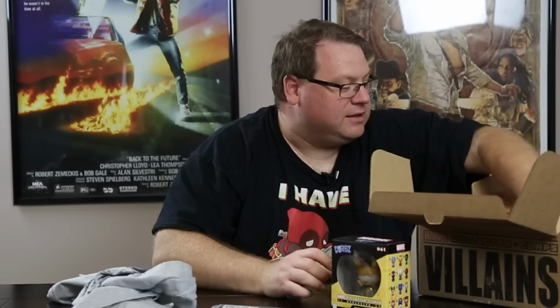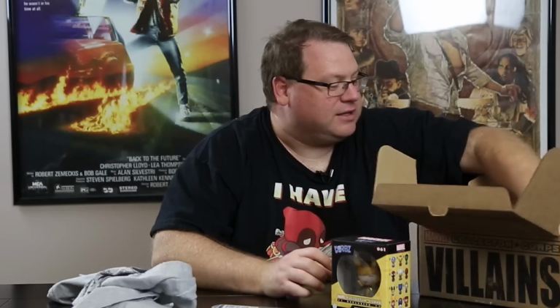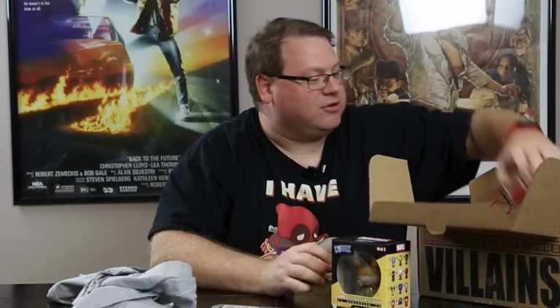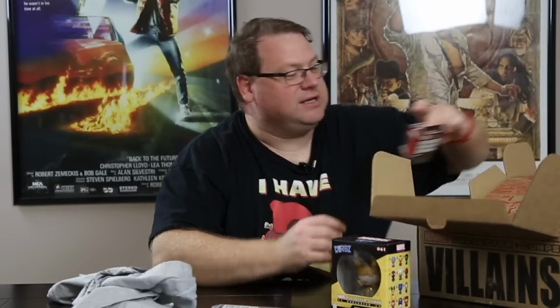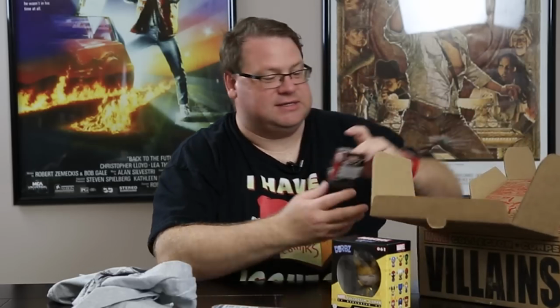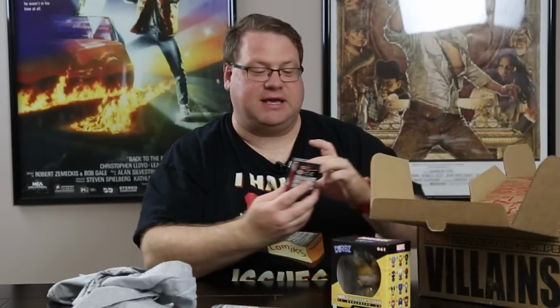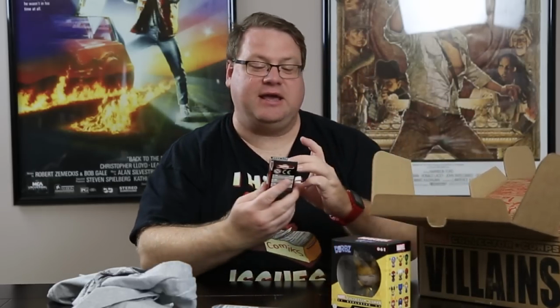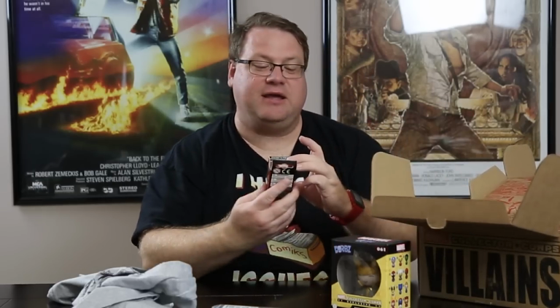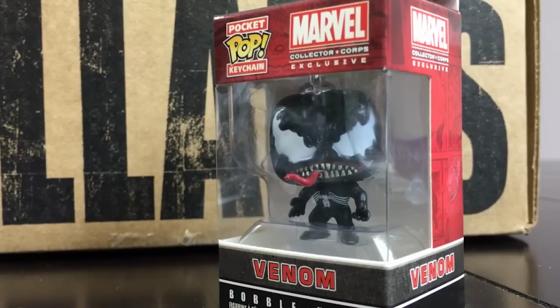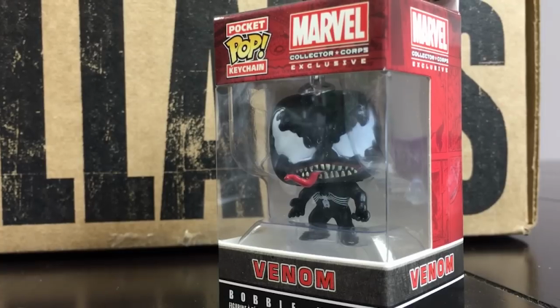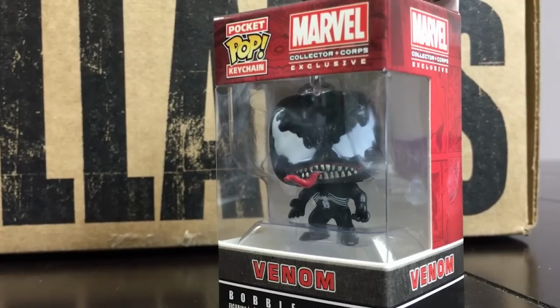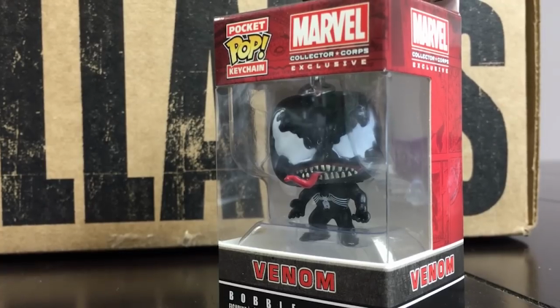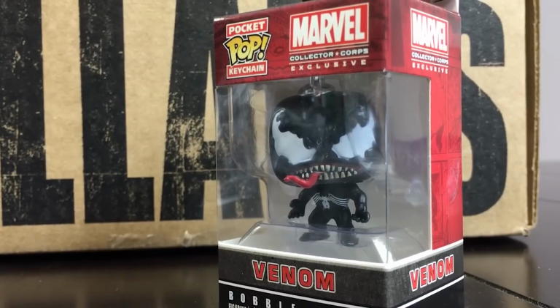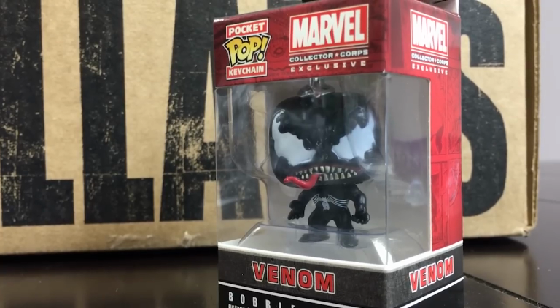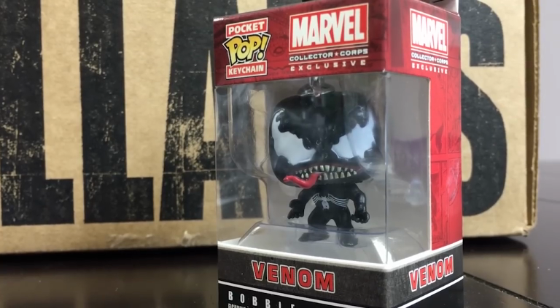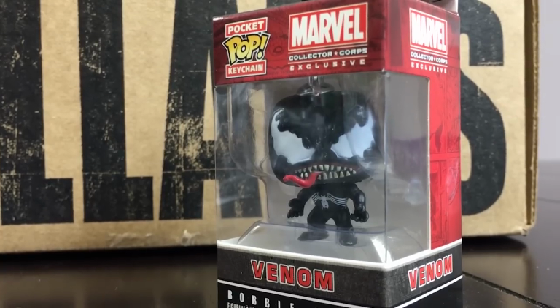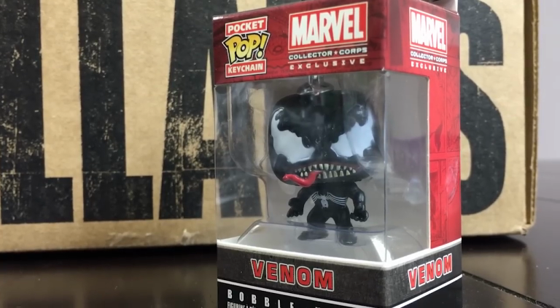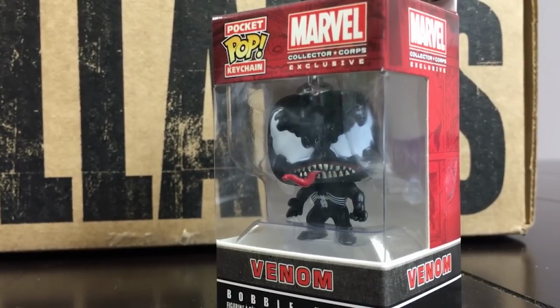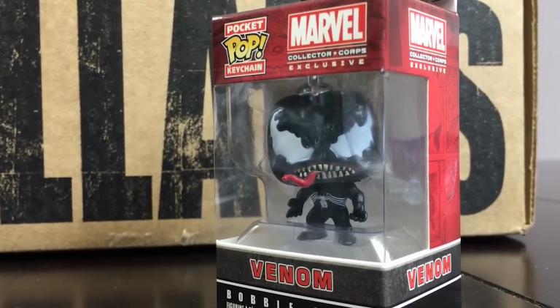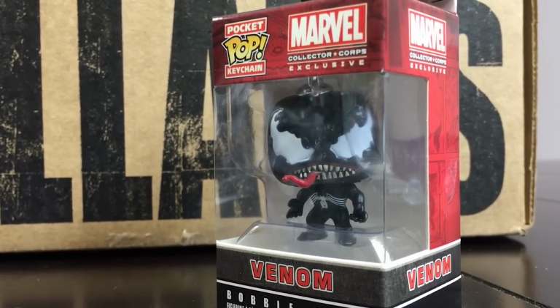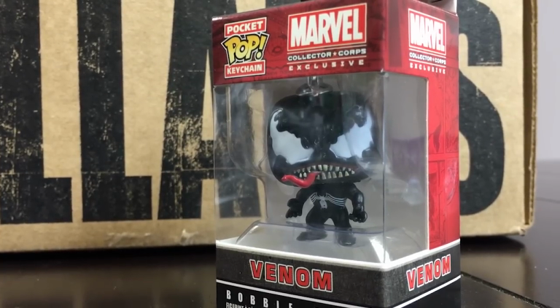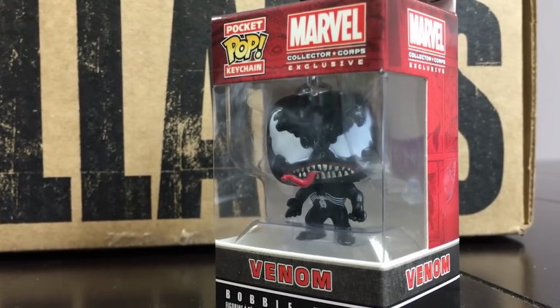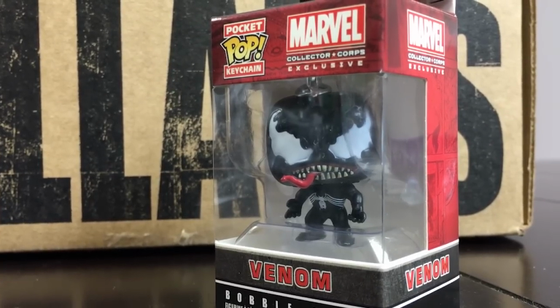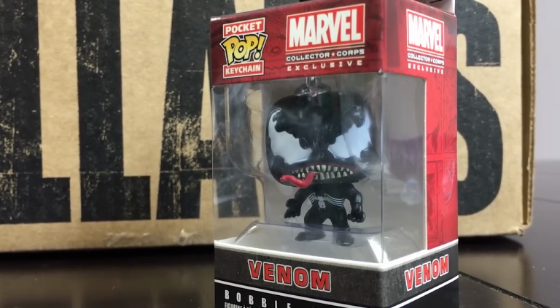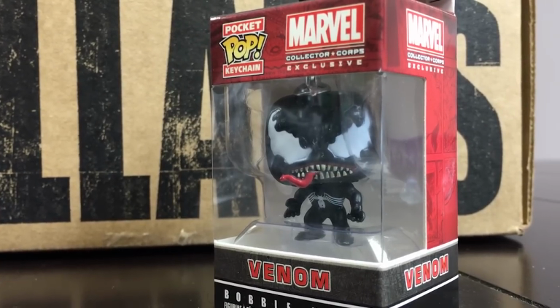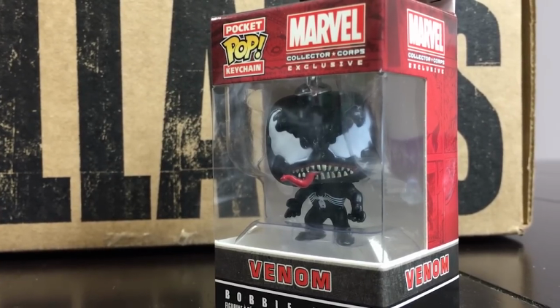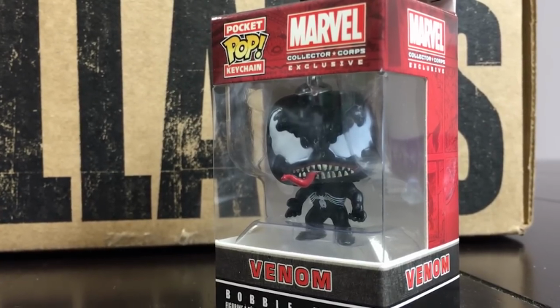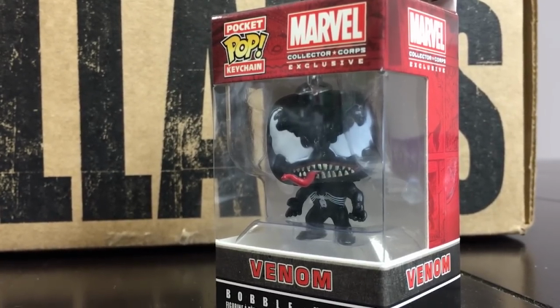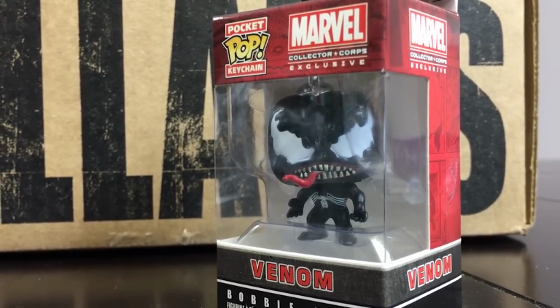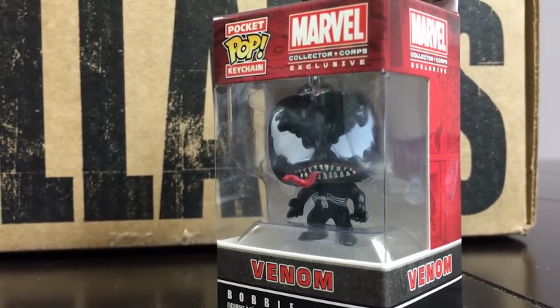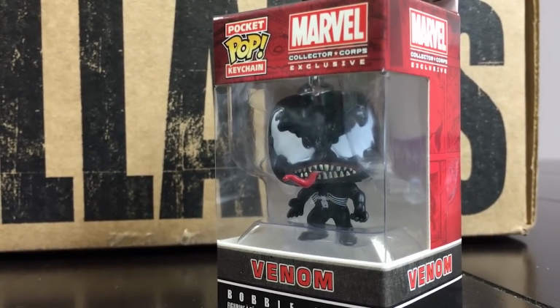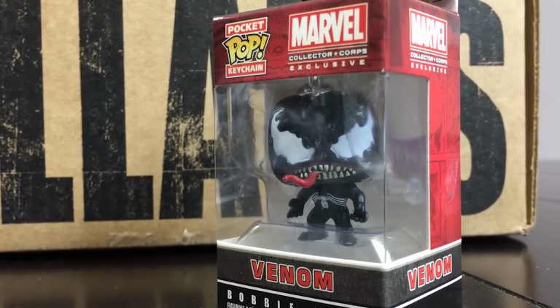Here is a Marvel Pop Keychain and this one is Venom. Cool.